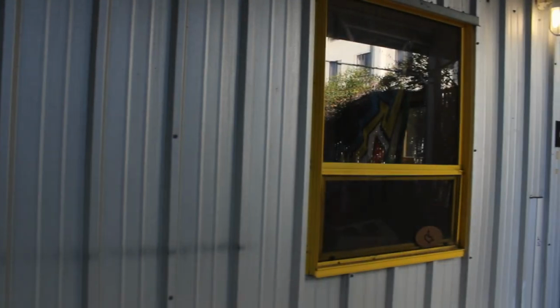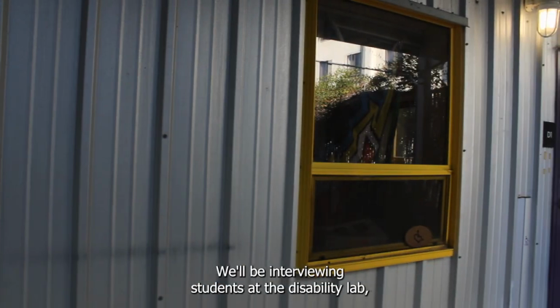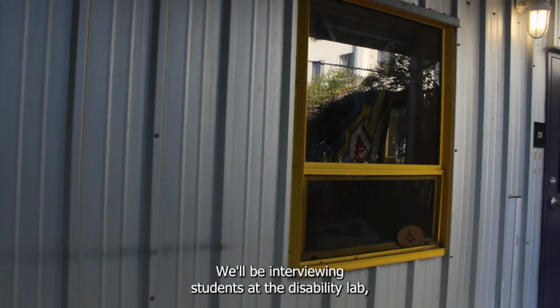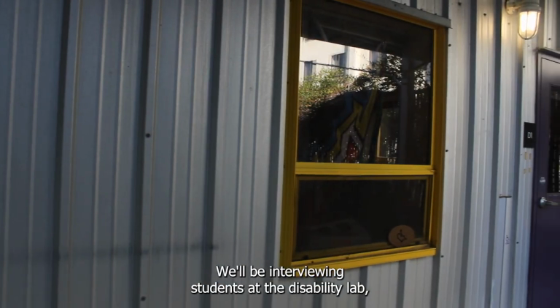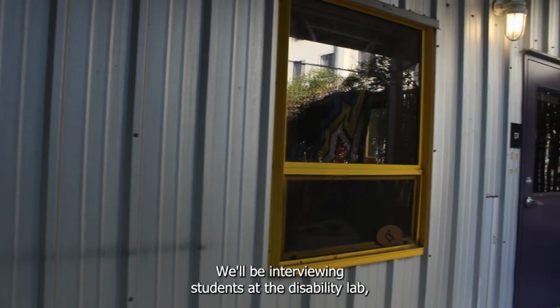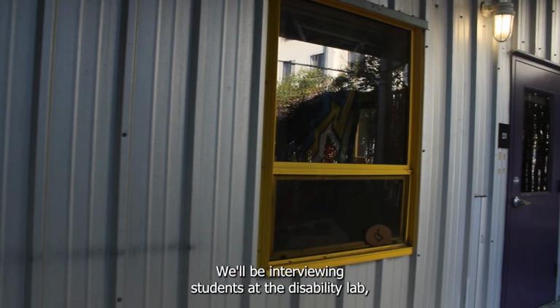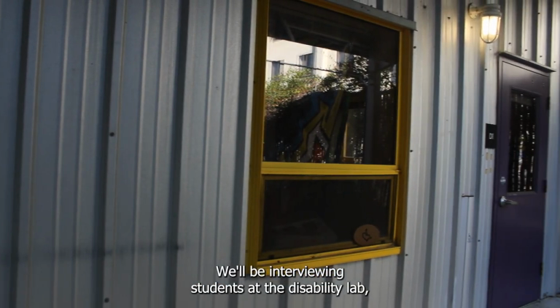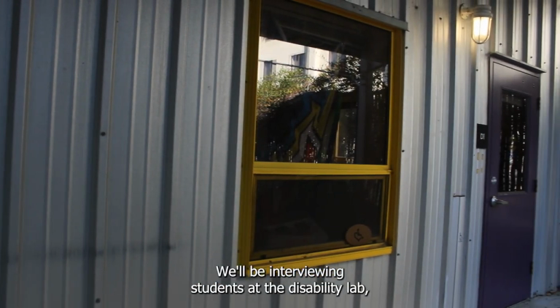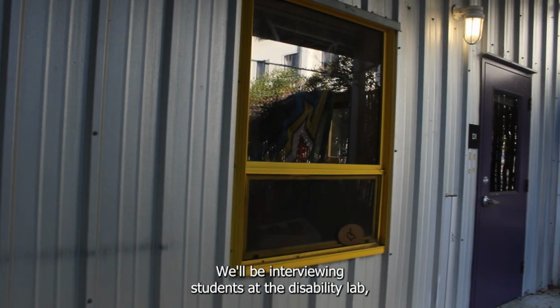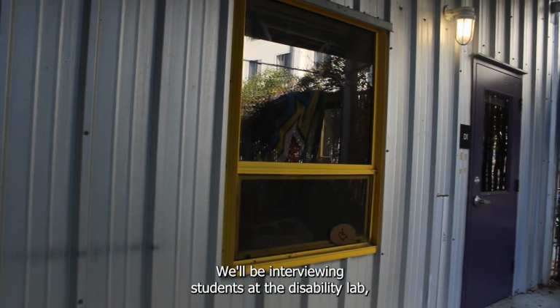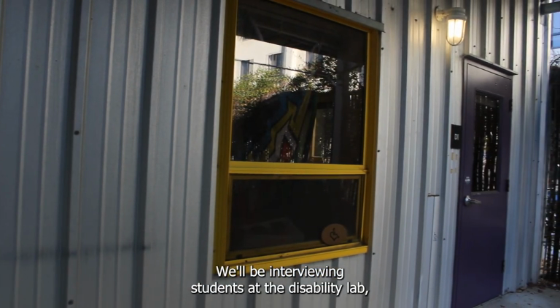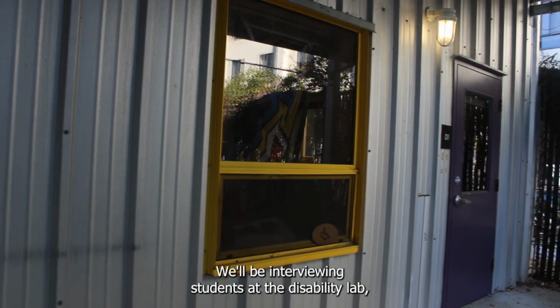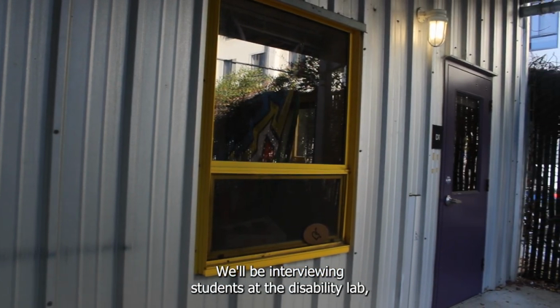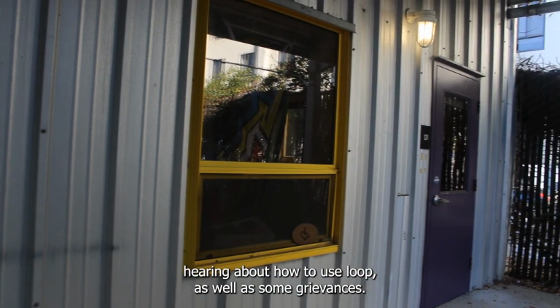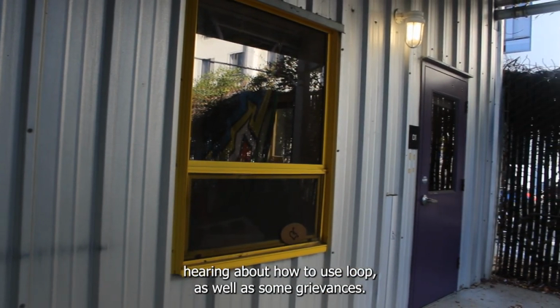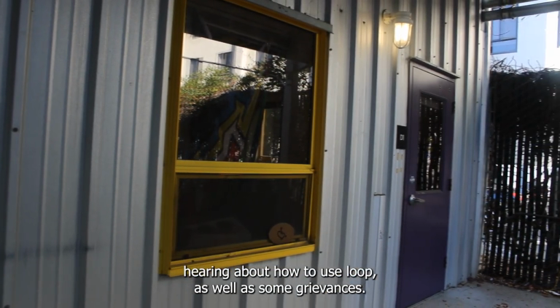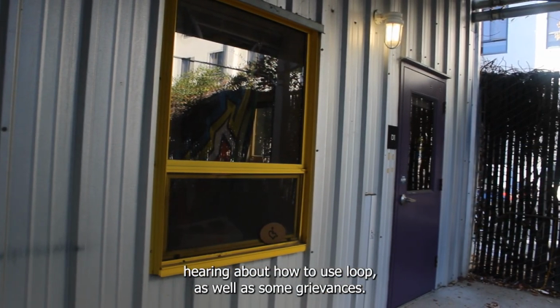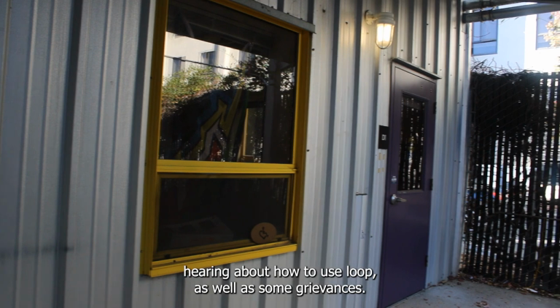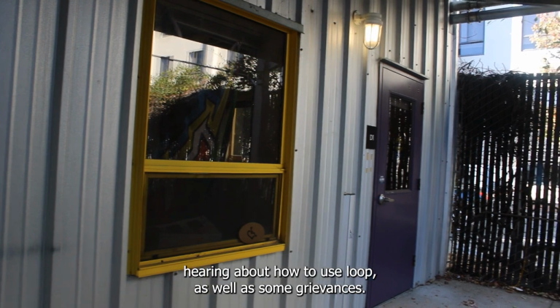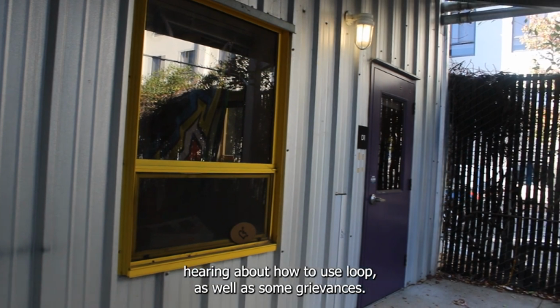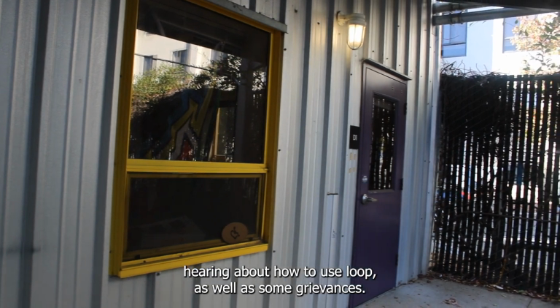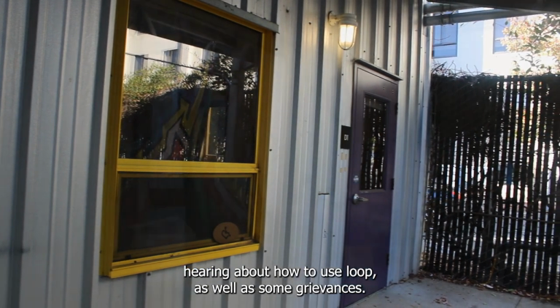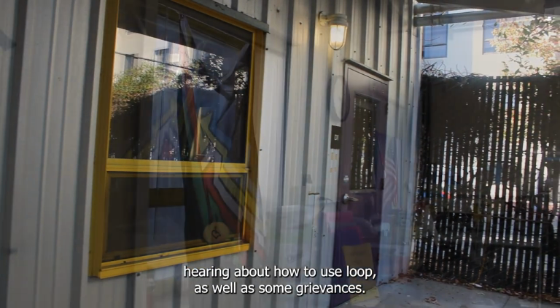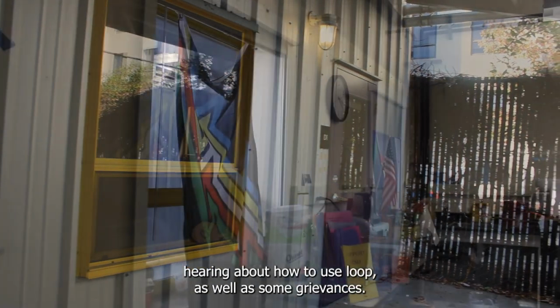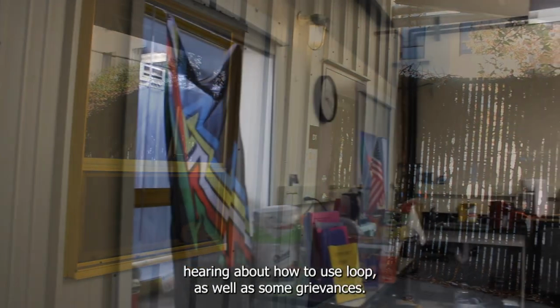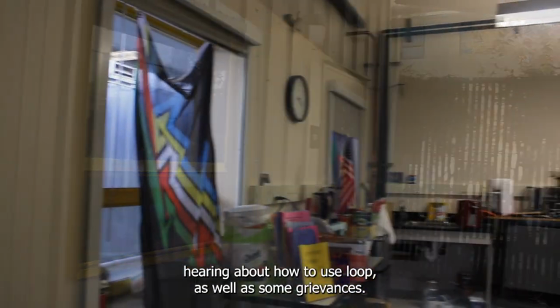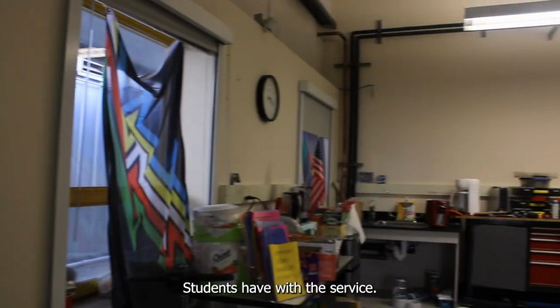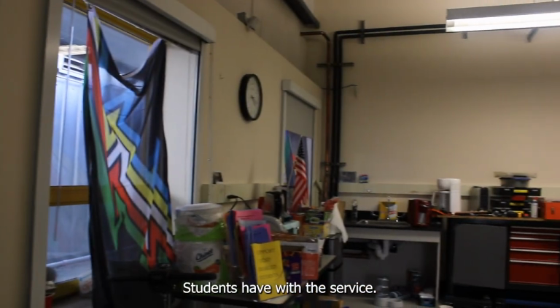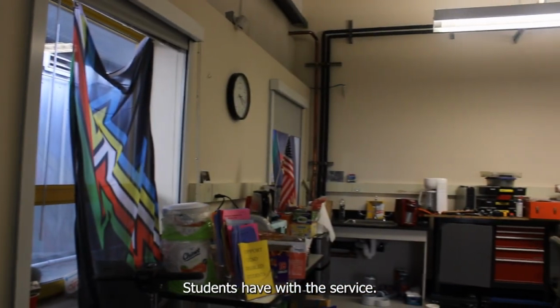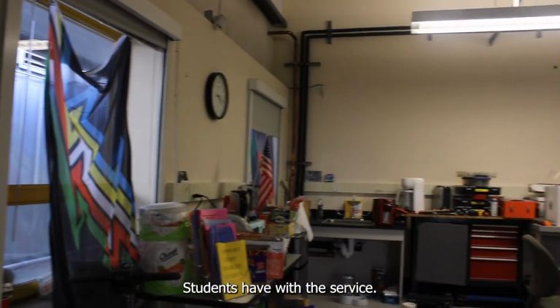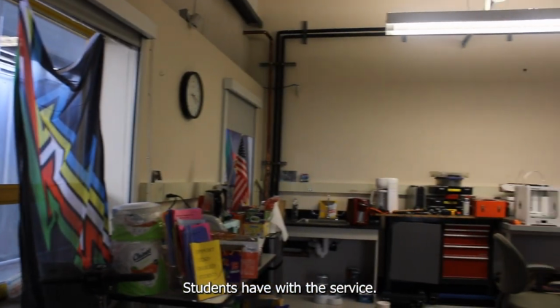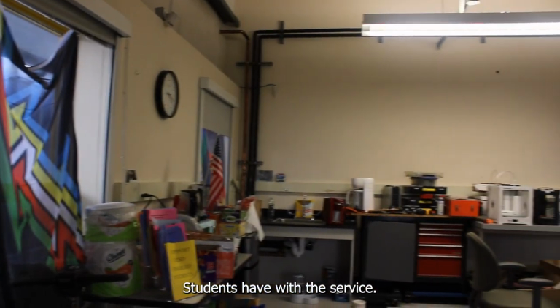We'll be interviewing students at the Disability Lab, hearing about how to use the loop as well as some grievances students have for the service.